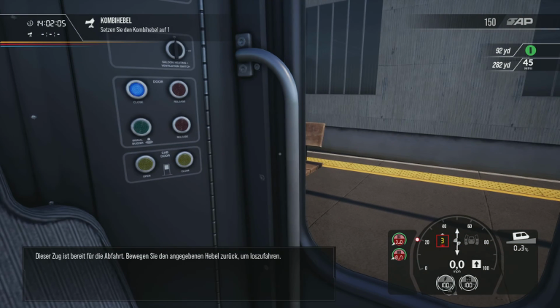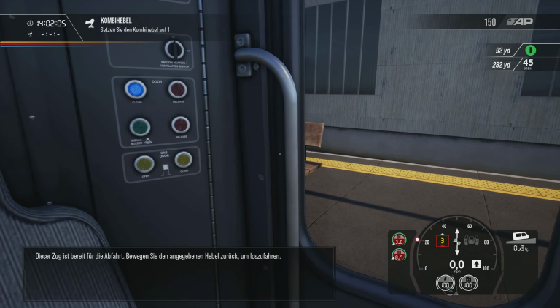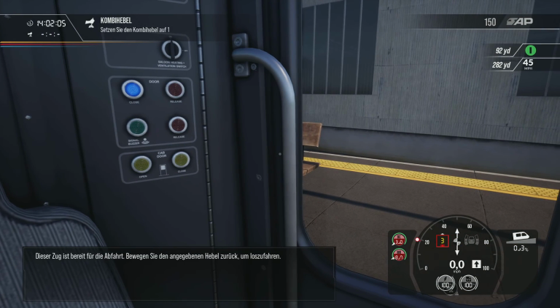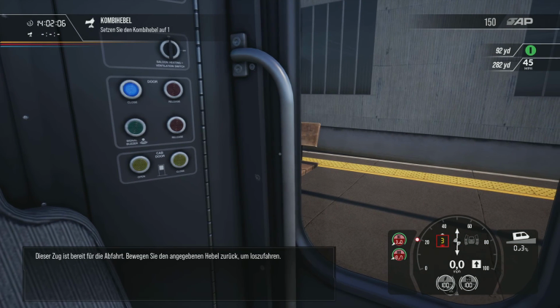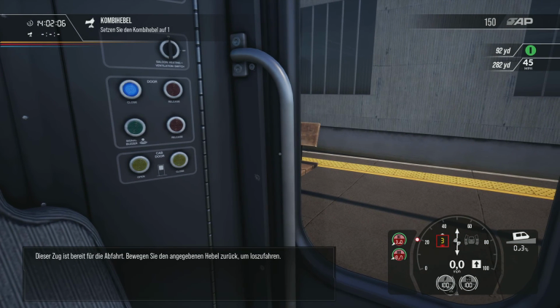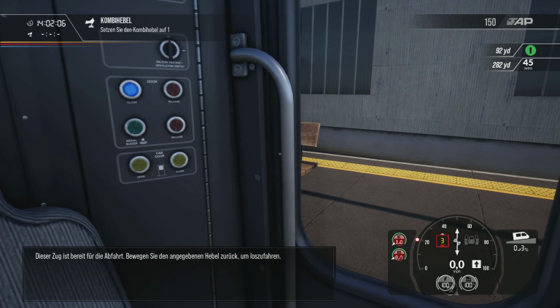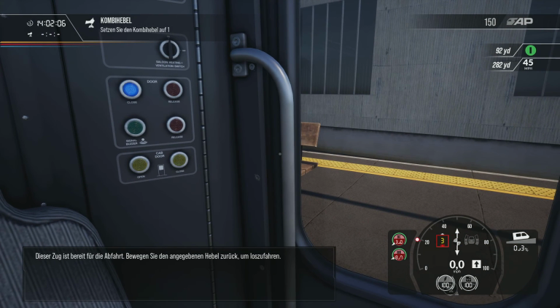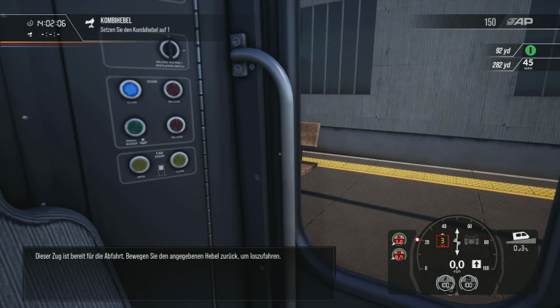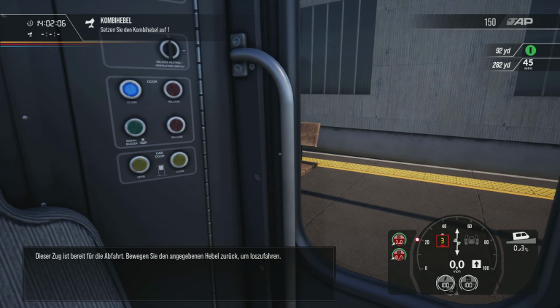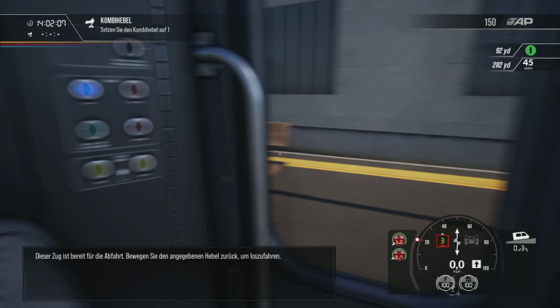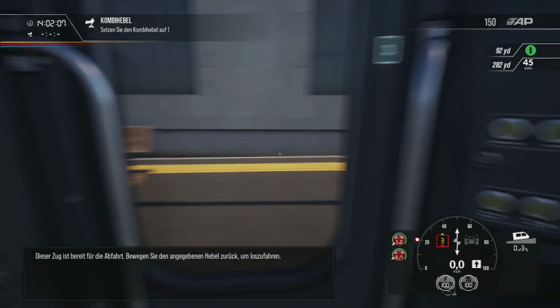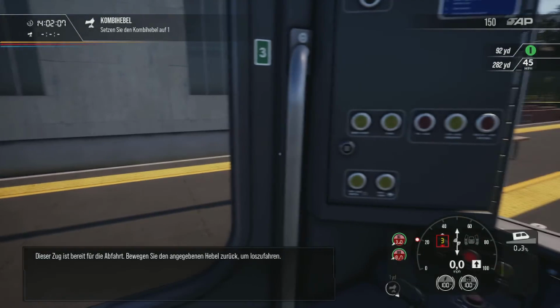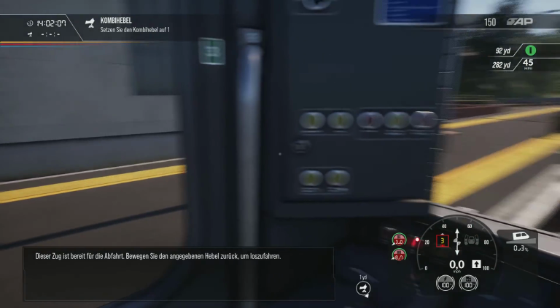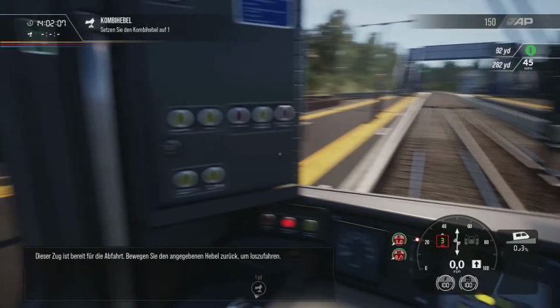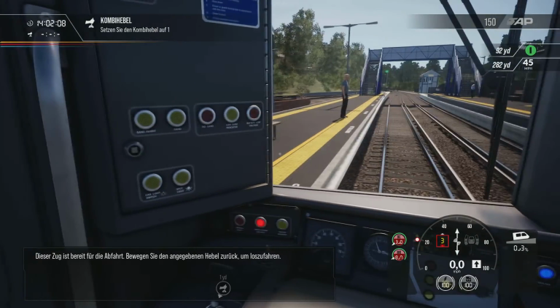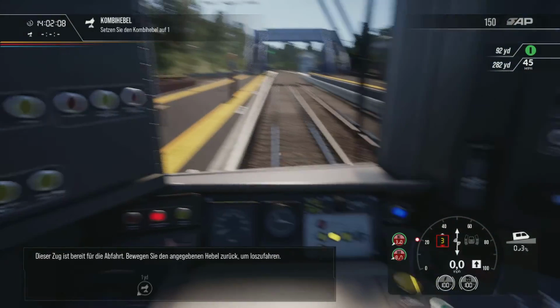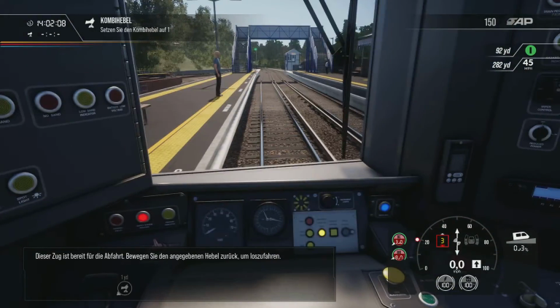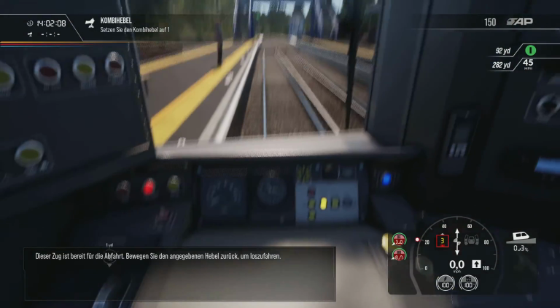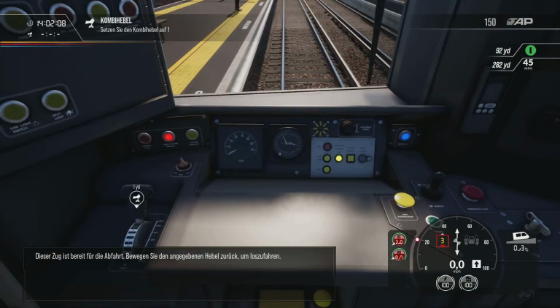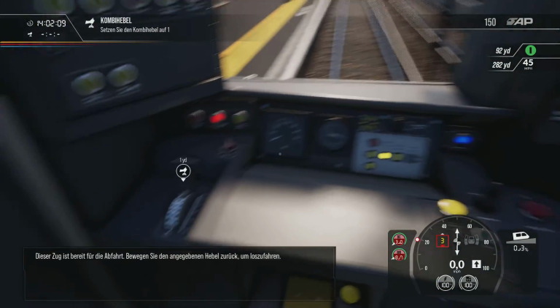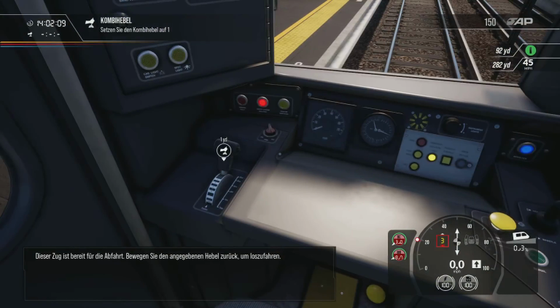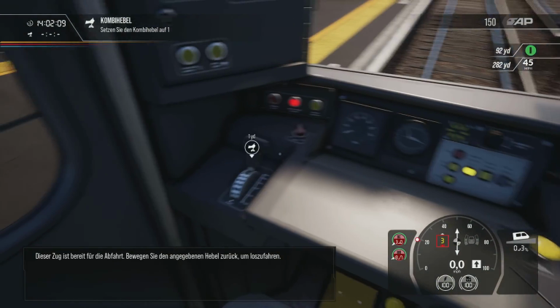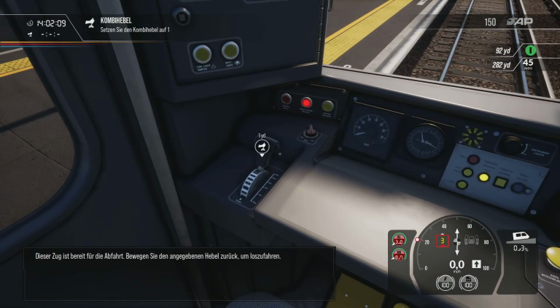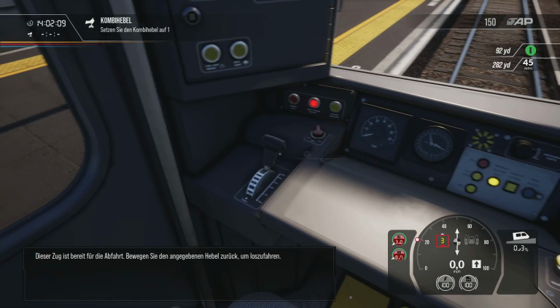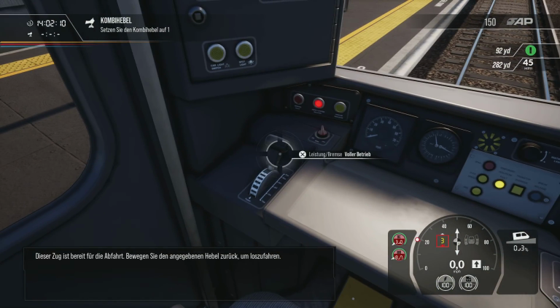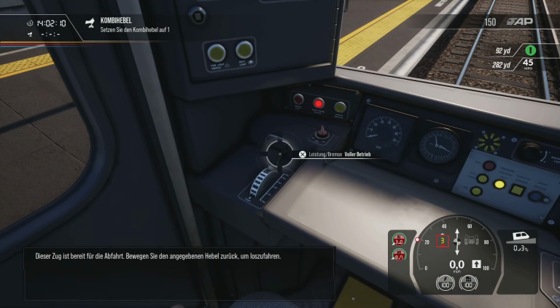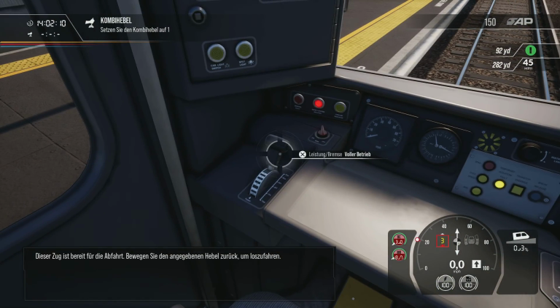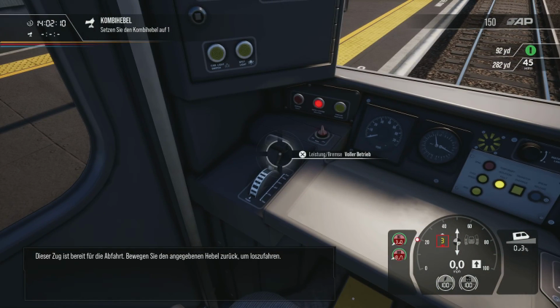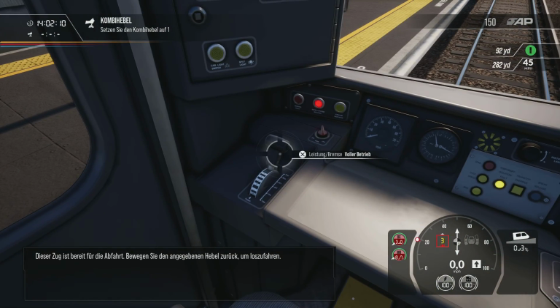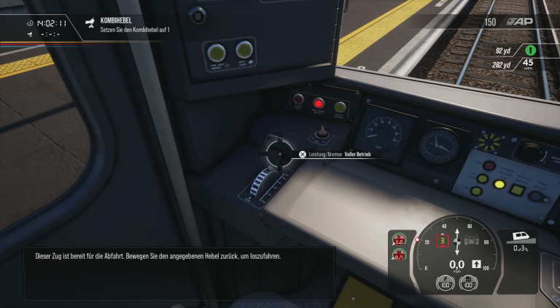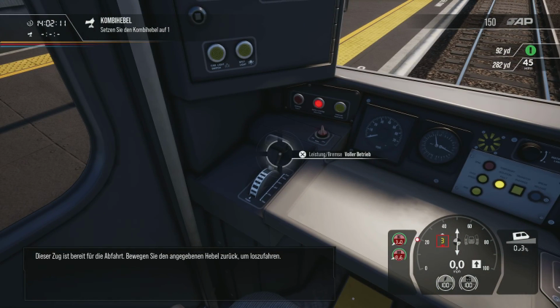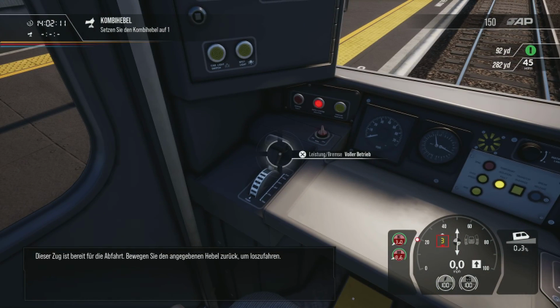Dieser Zug ist bereit für die Abfahrt. Bewegen Sie den angegebenen Hebel zurück, um loszufahren.